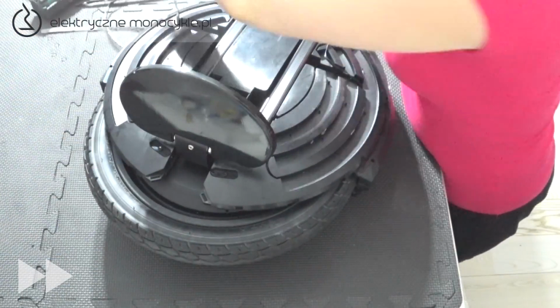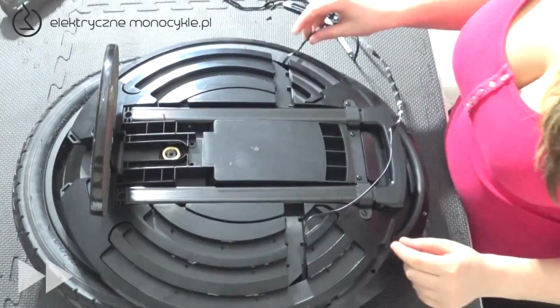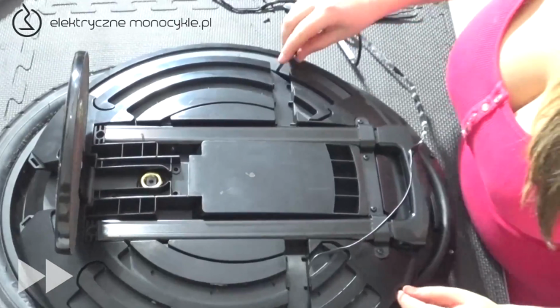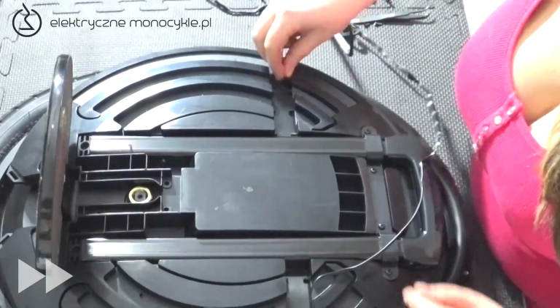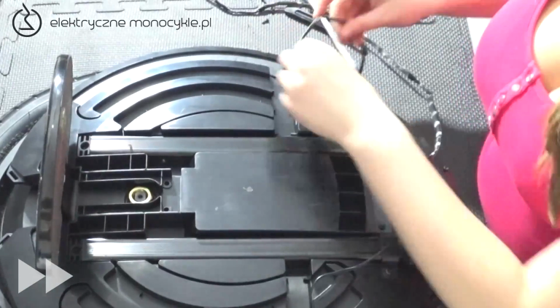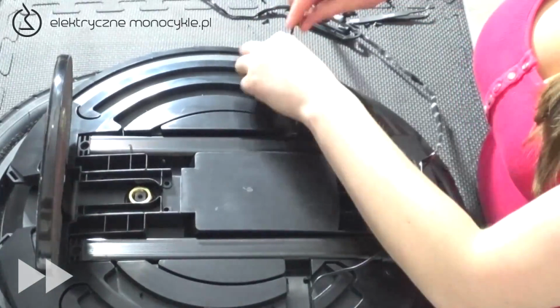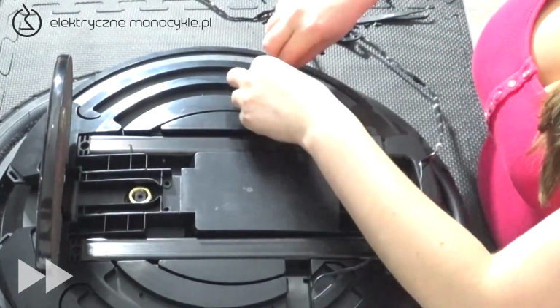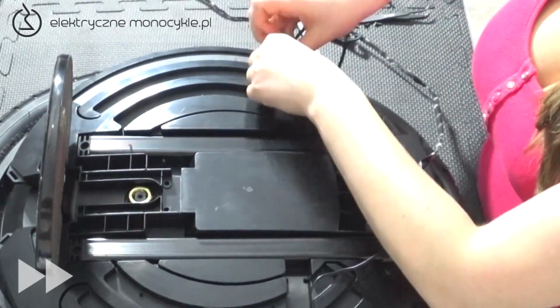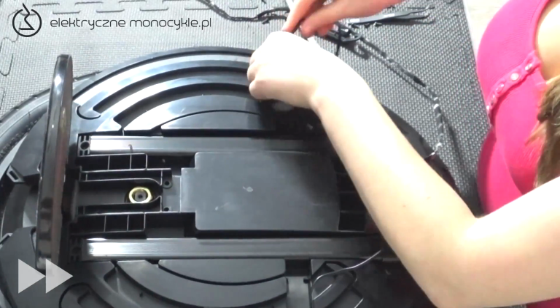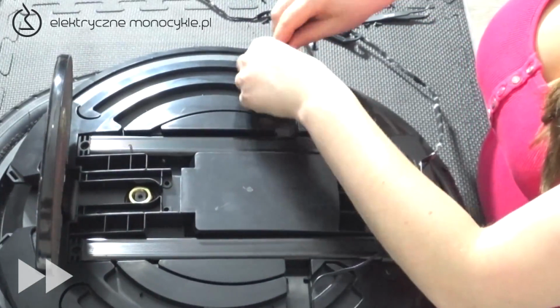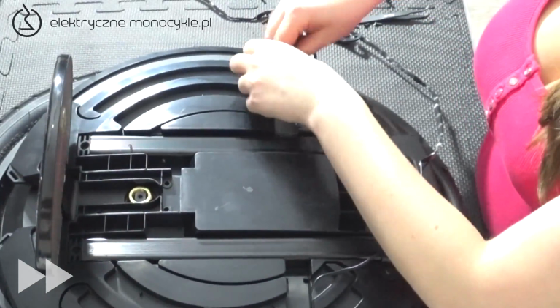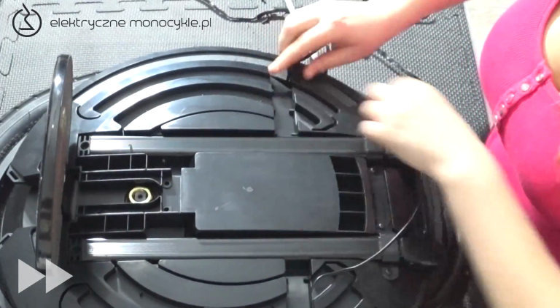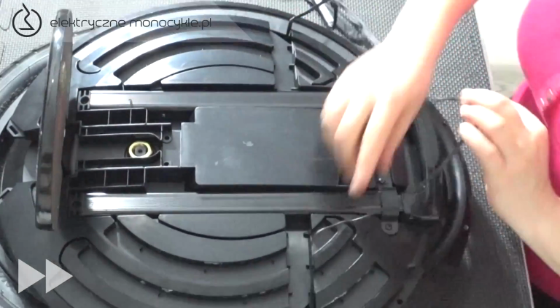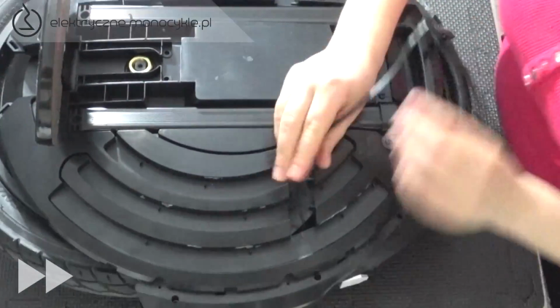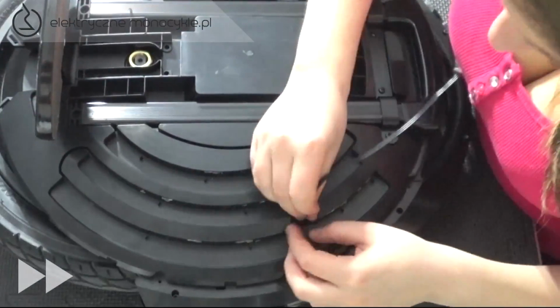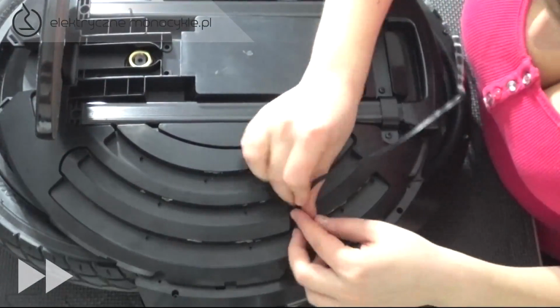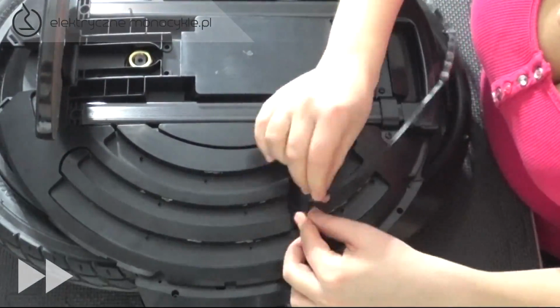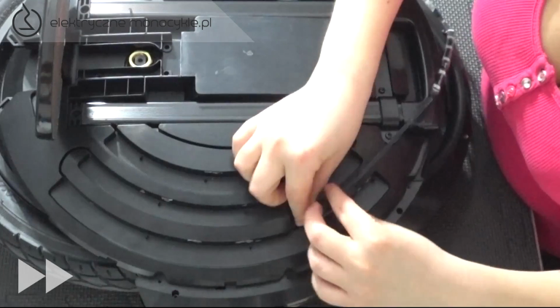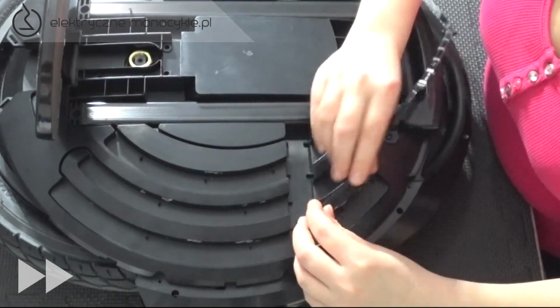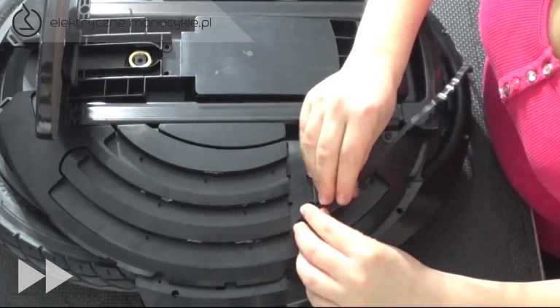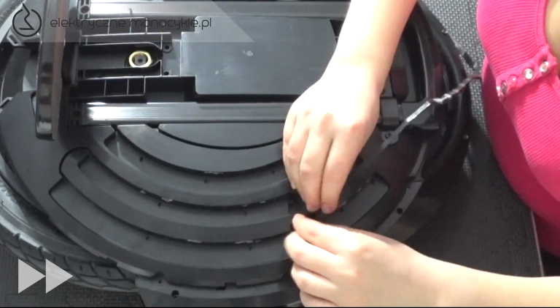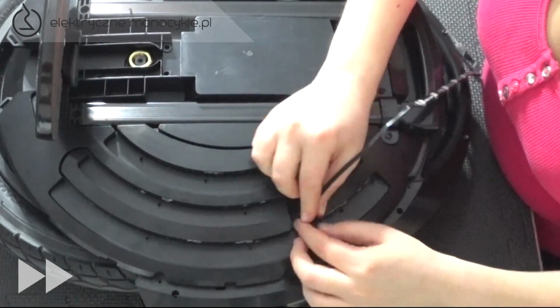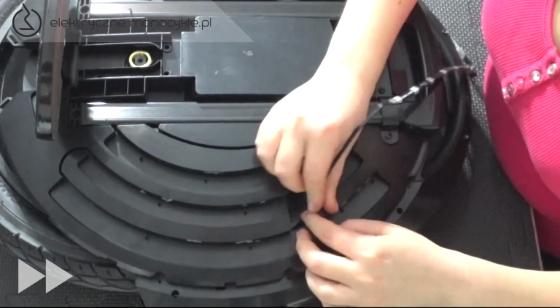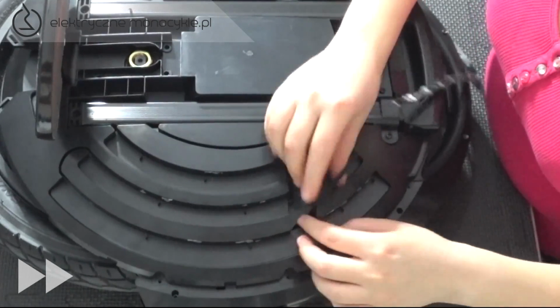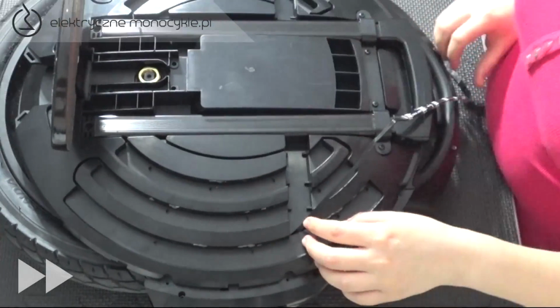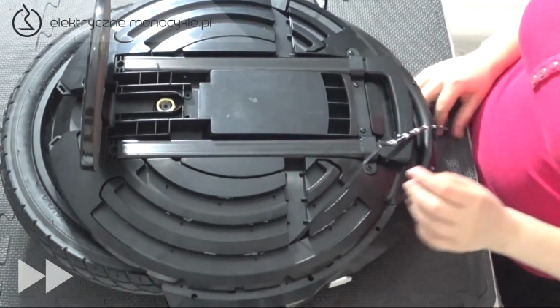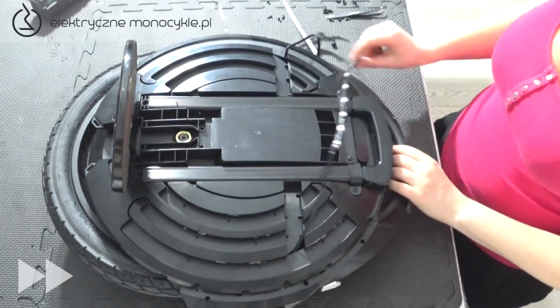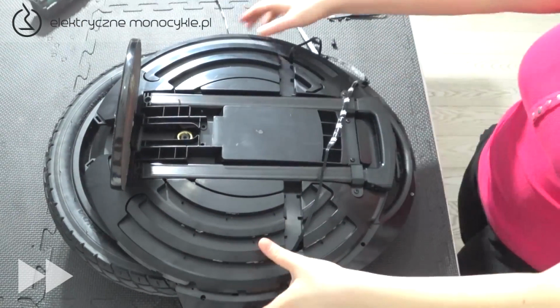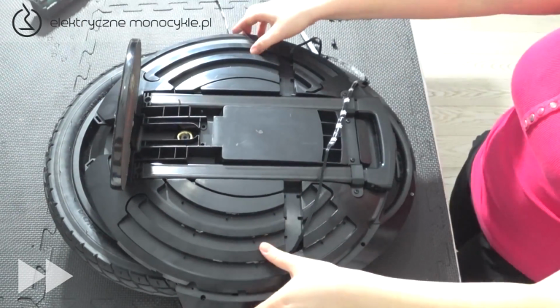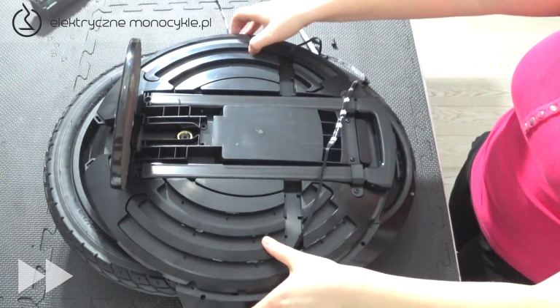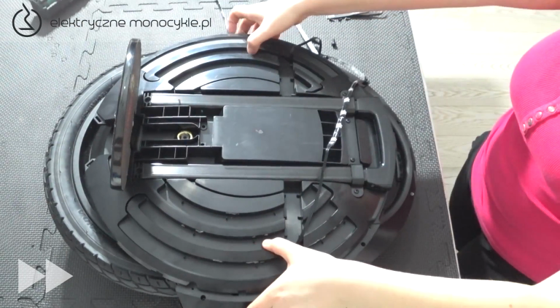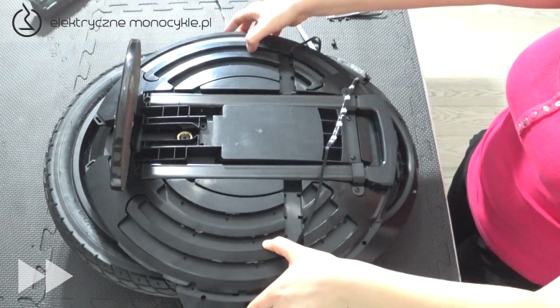Na koniec ściągamy plastikowe zaślepki. Teraz ściągamy obudowę, przeciągając jednocześnie LED. Wystarczy to zrobić z jednej strony.